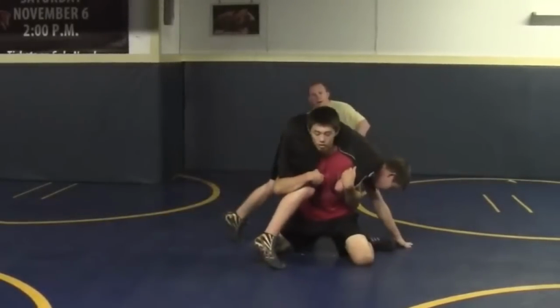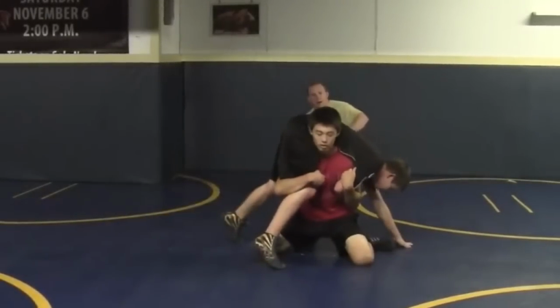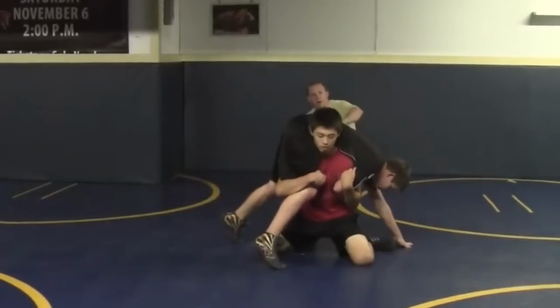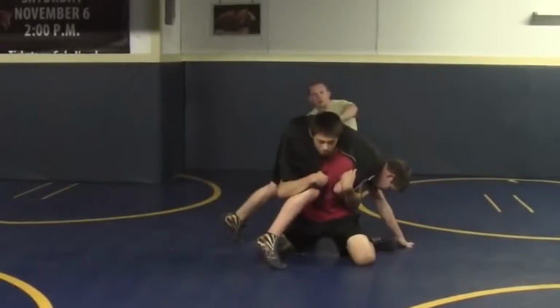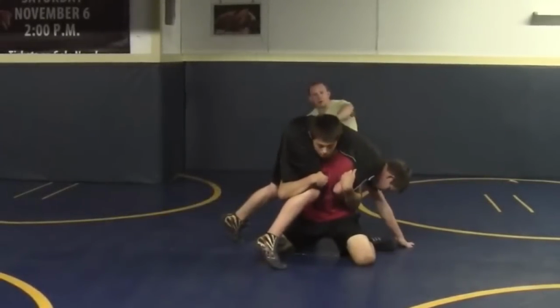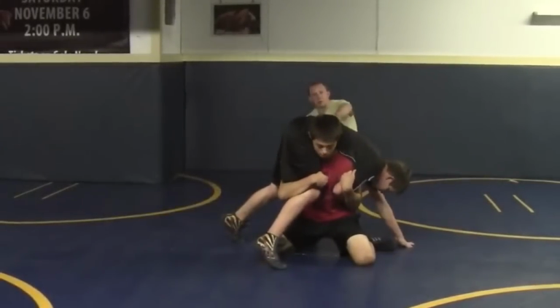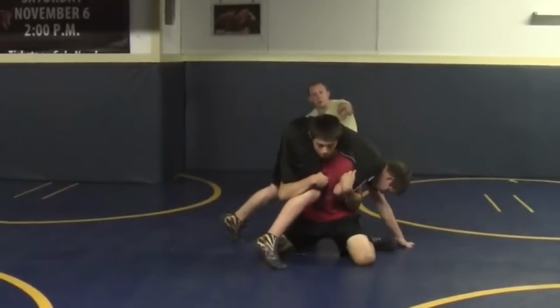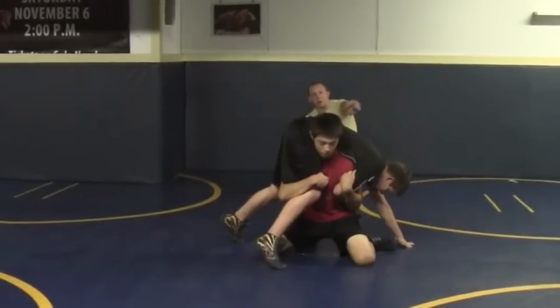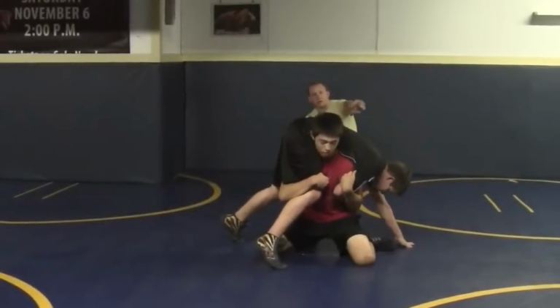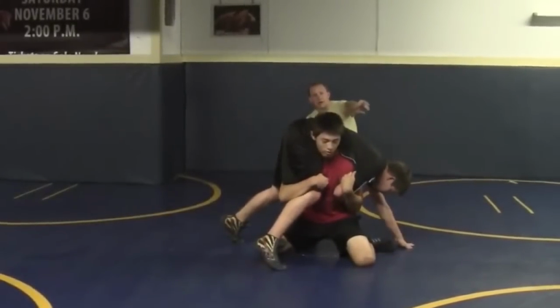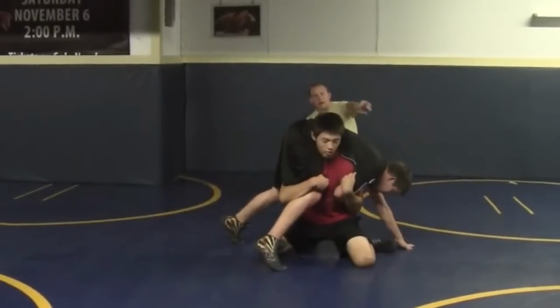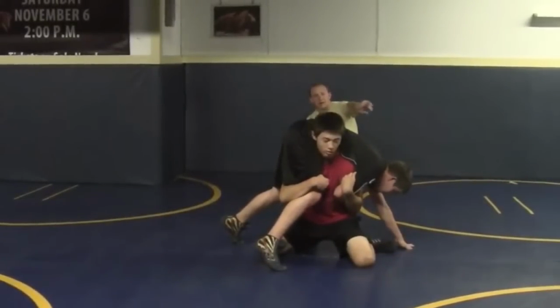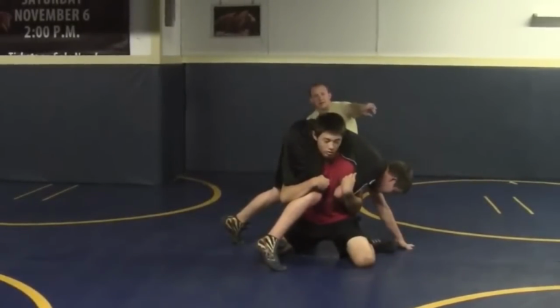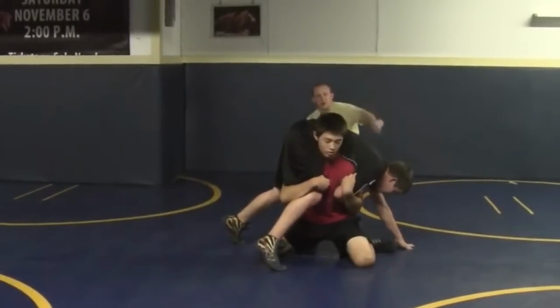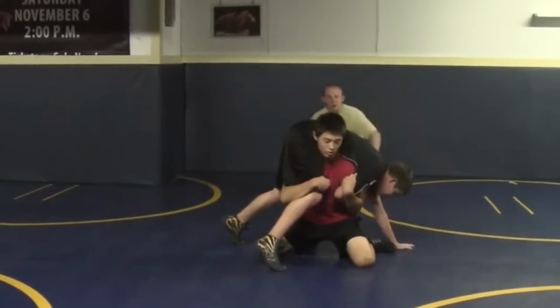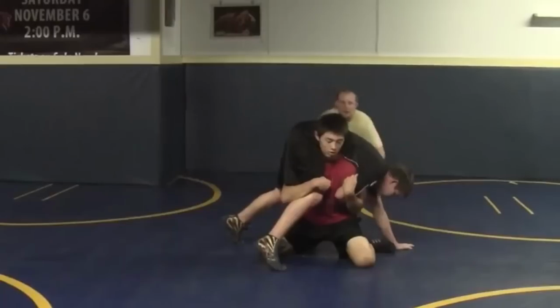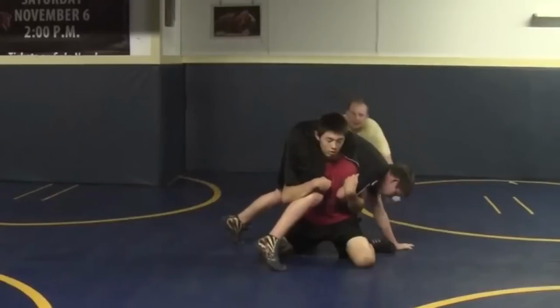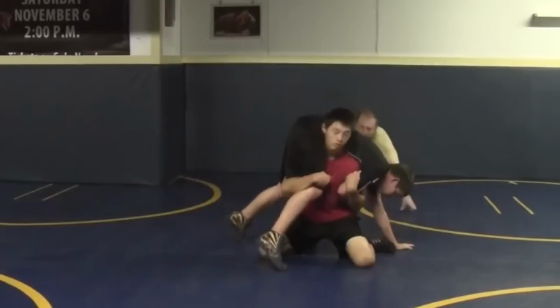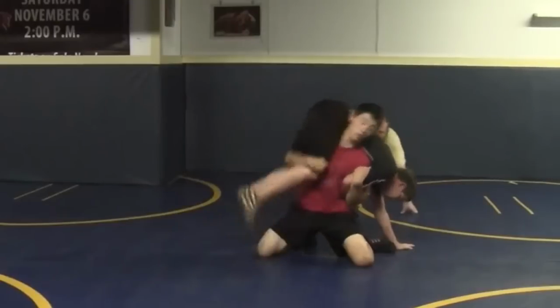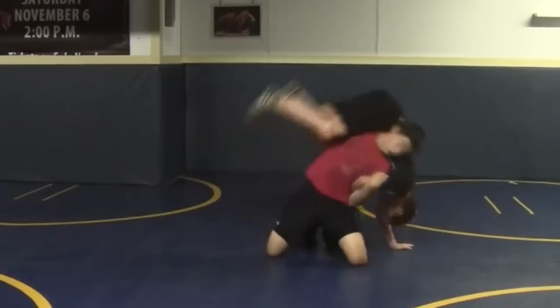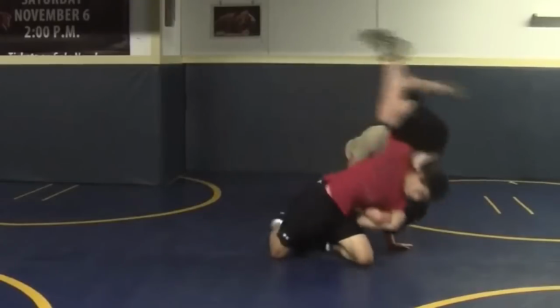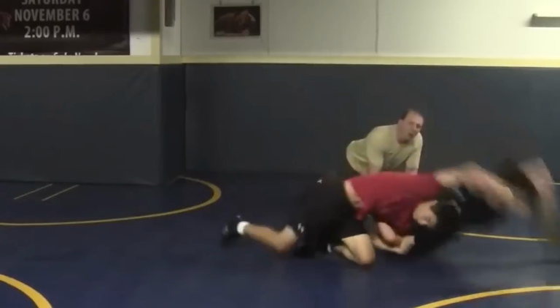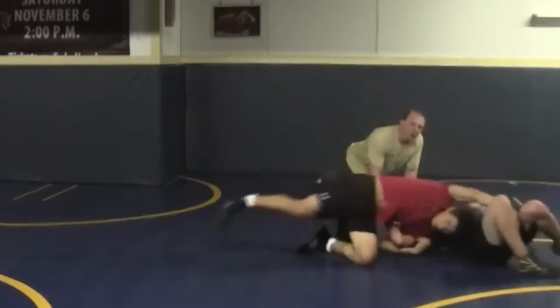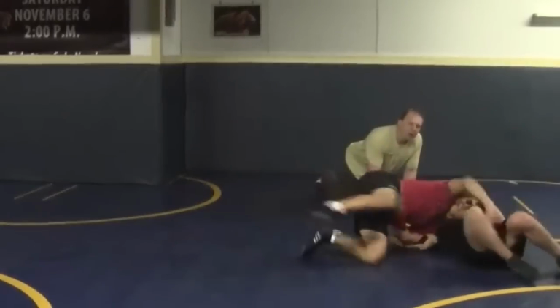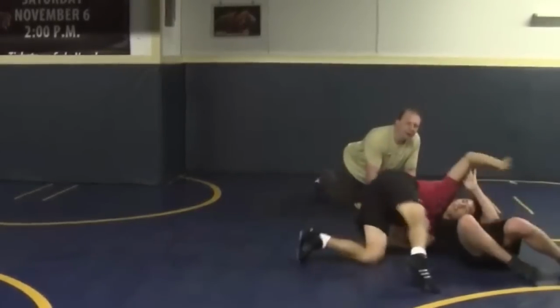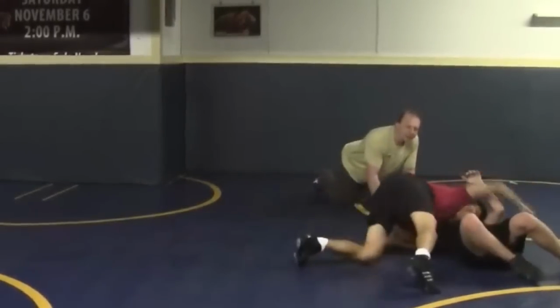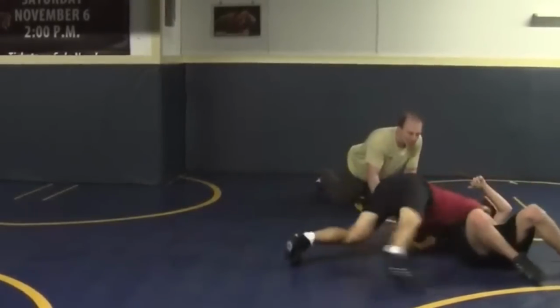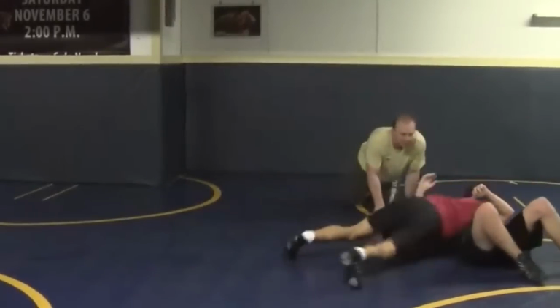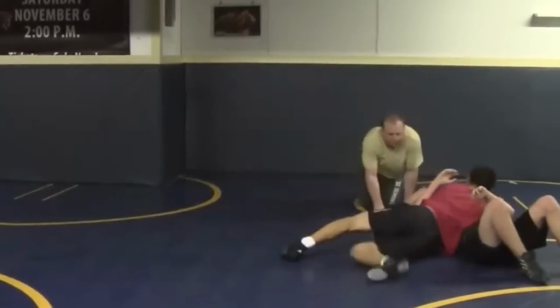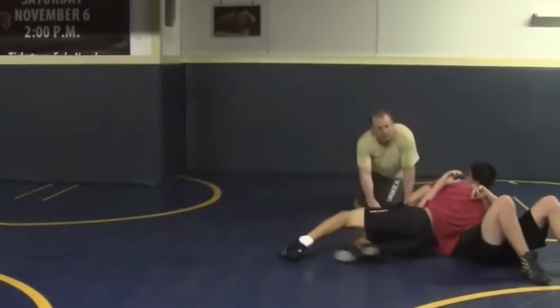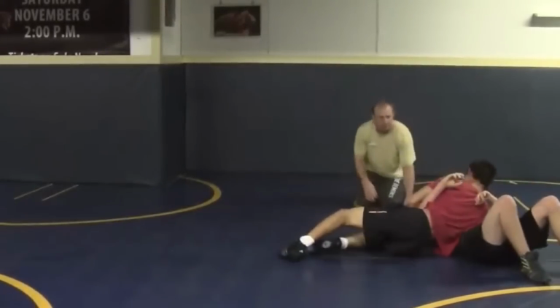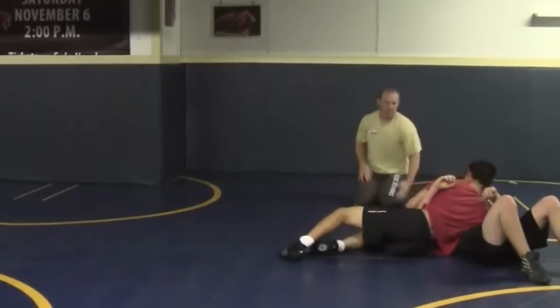Now I want you to explode. Extend that left shoulder. Go ahead — boom. Good. Ear up. There you go. Good. Good.